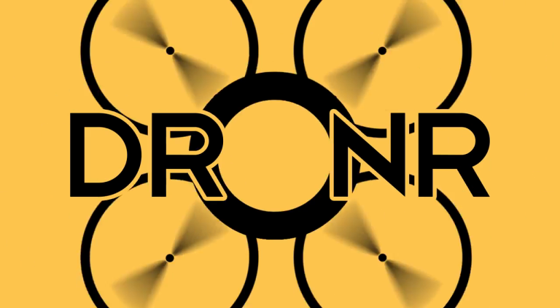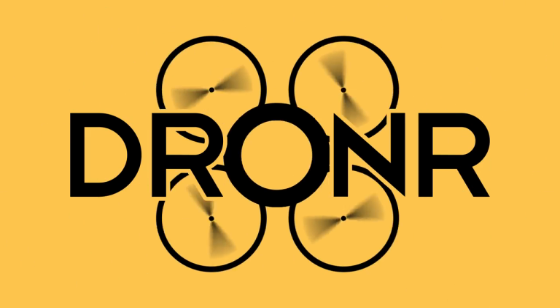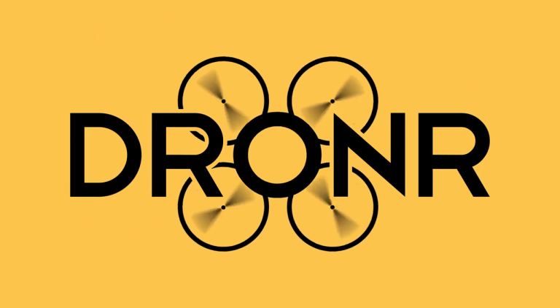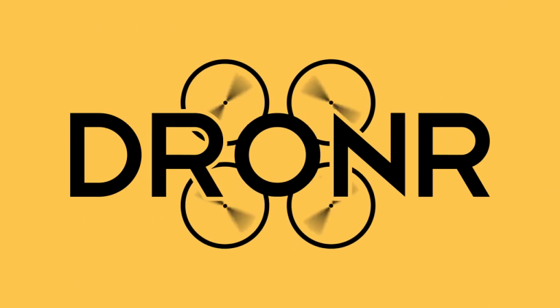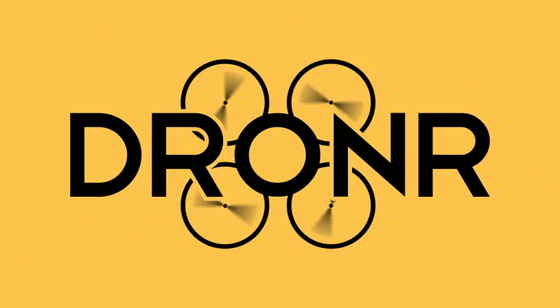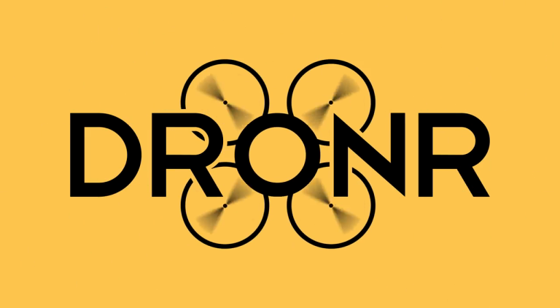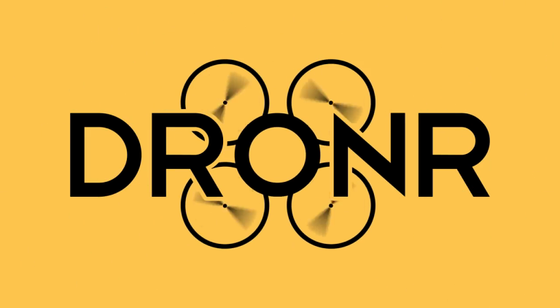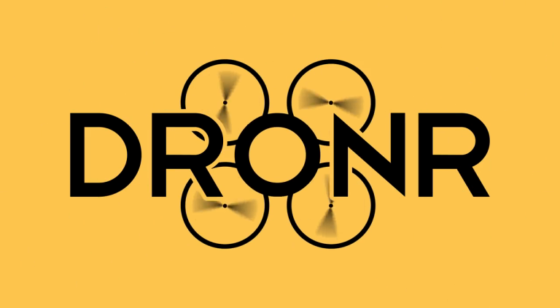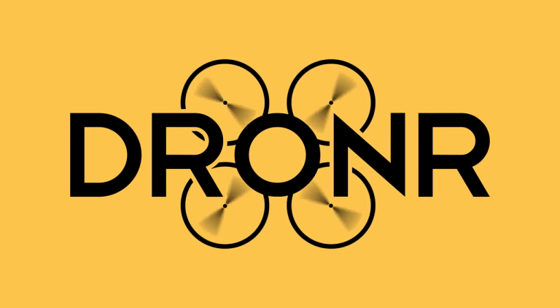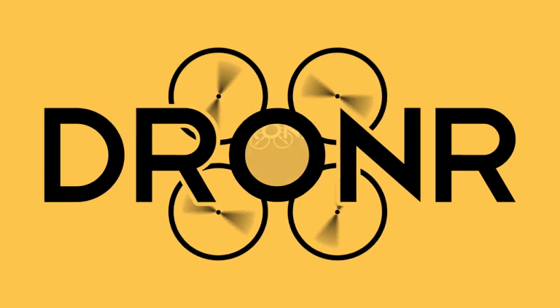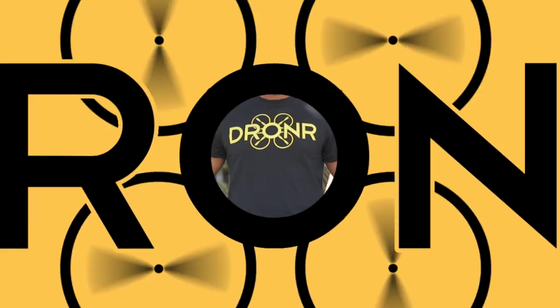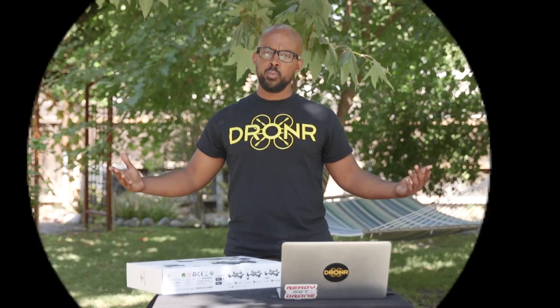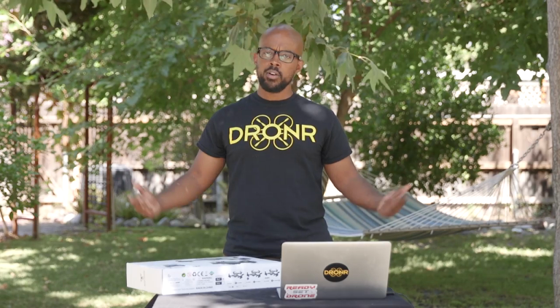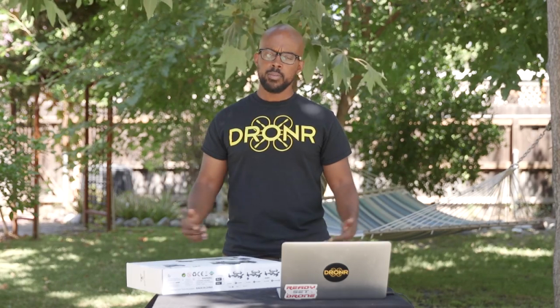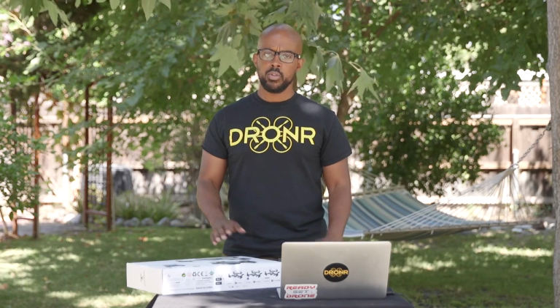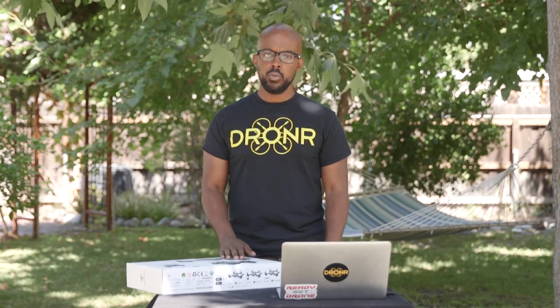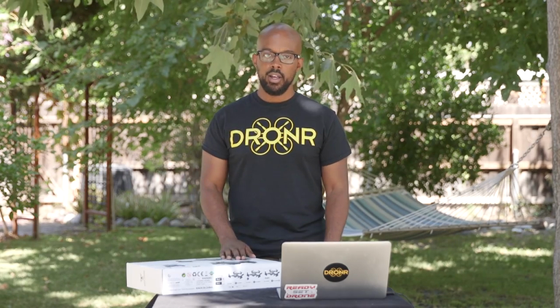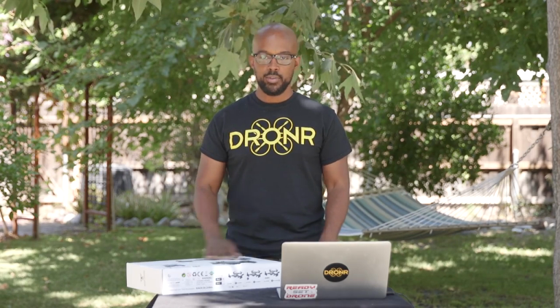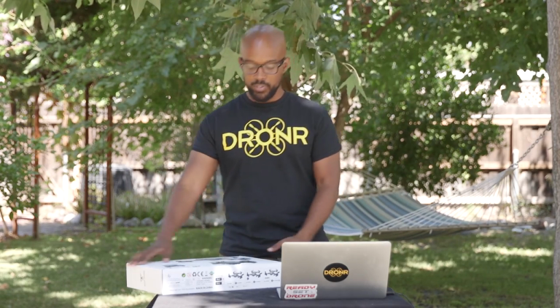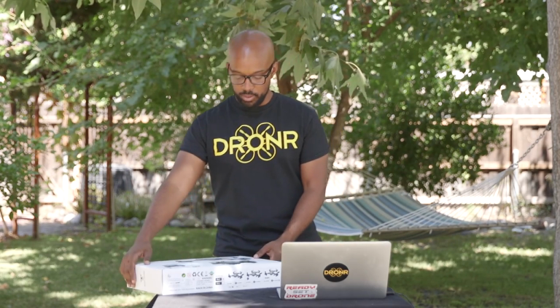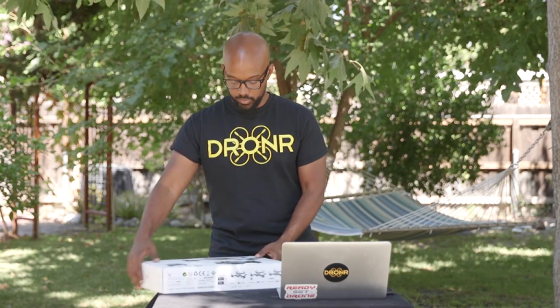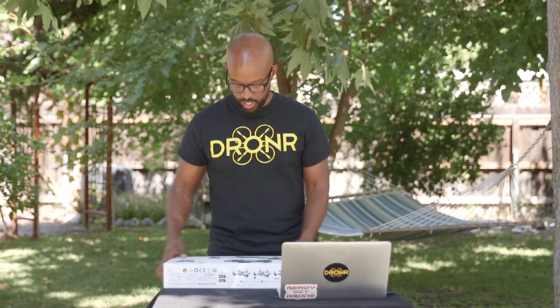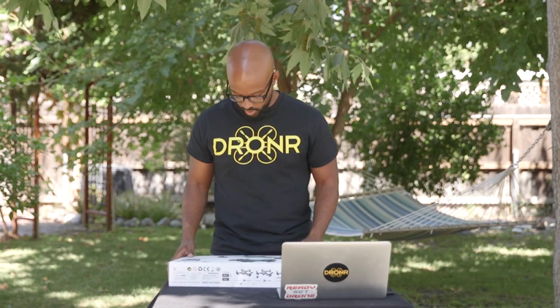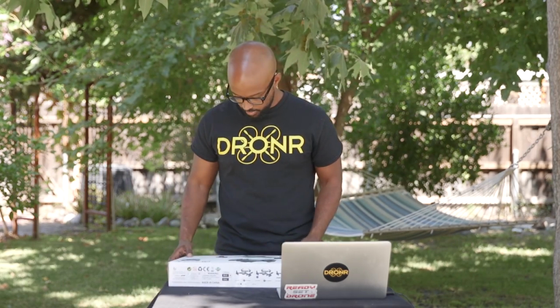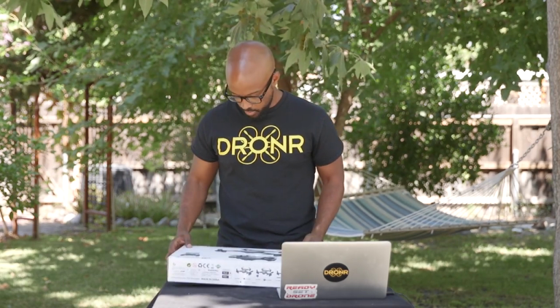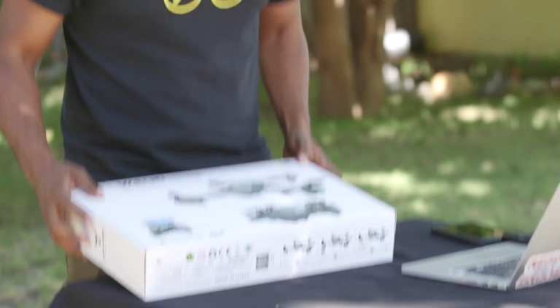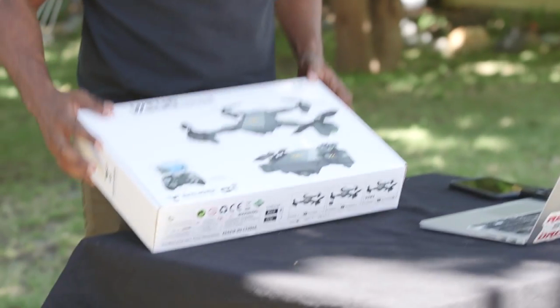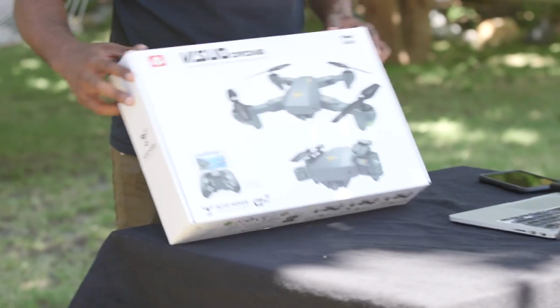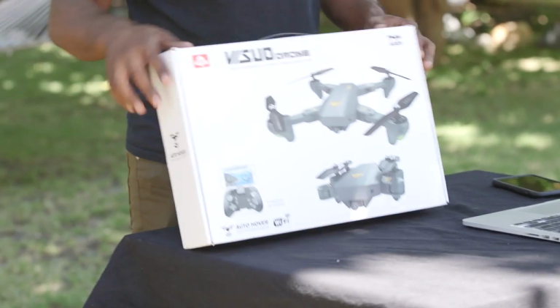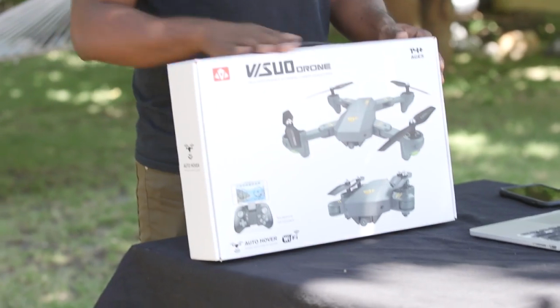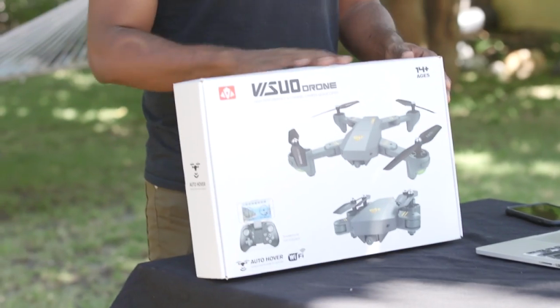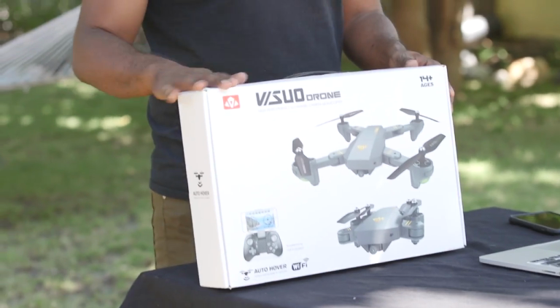Droner. What's up, Droners? Welcome to a review. We are going to be reviewing the Visuo drone.